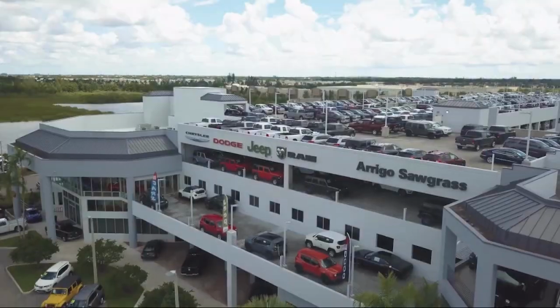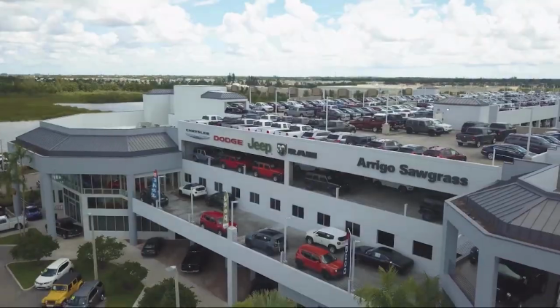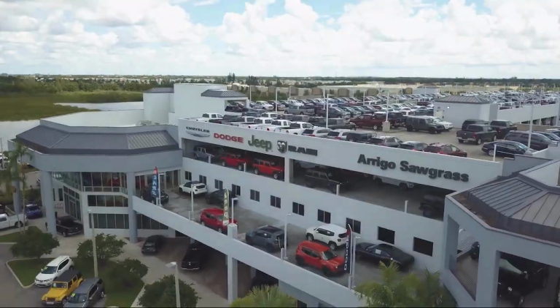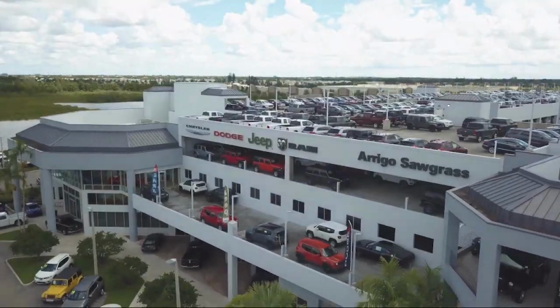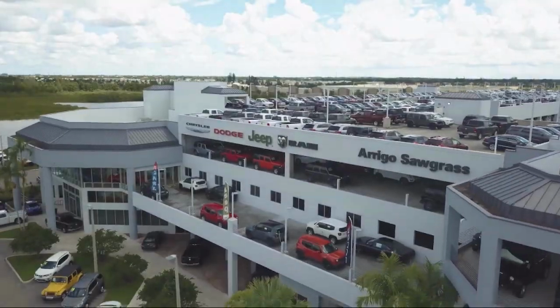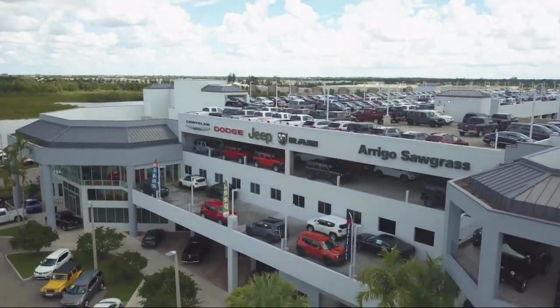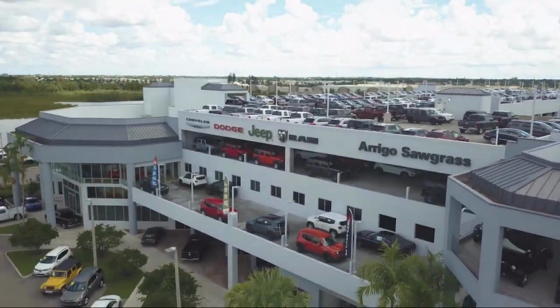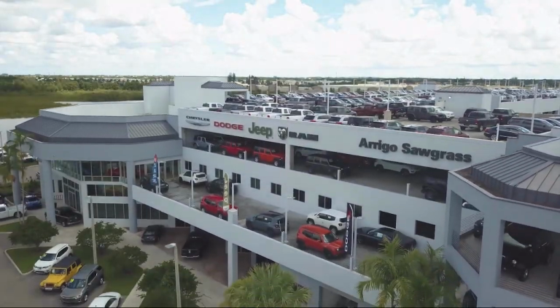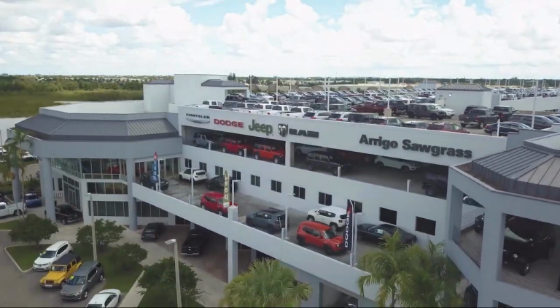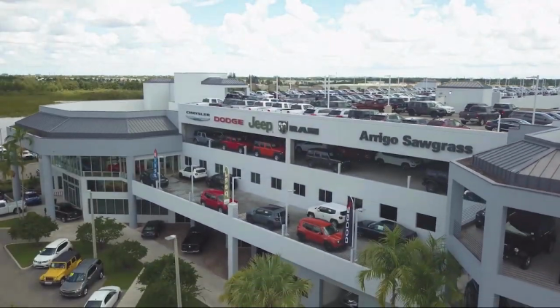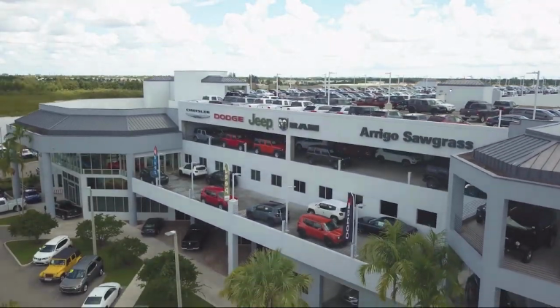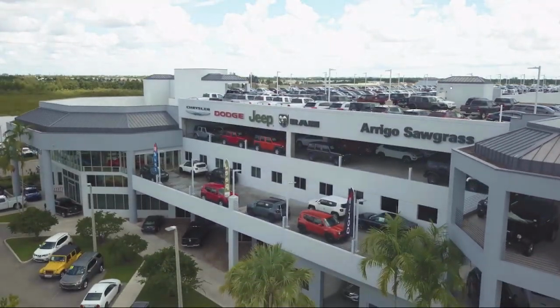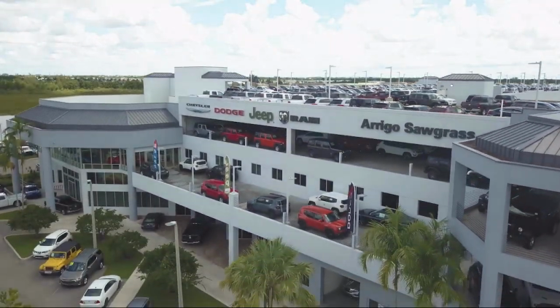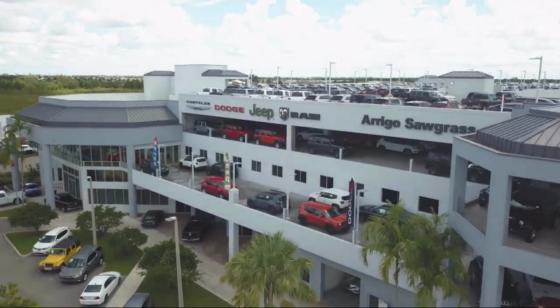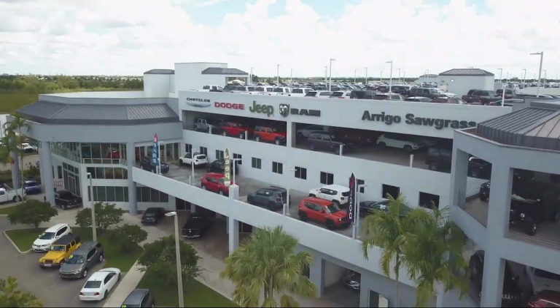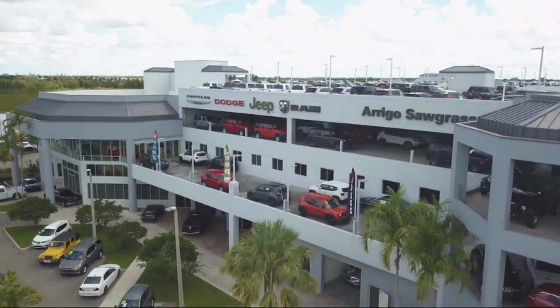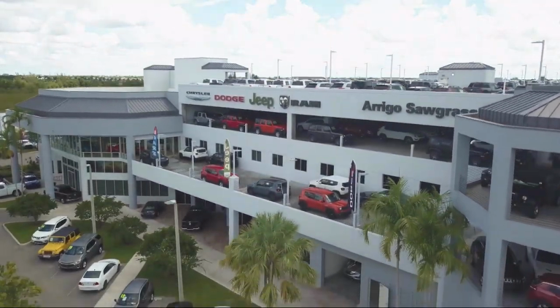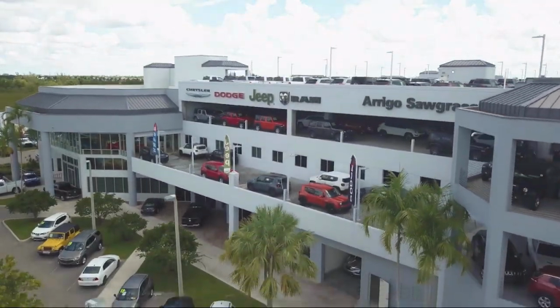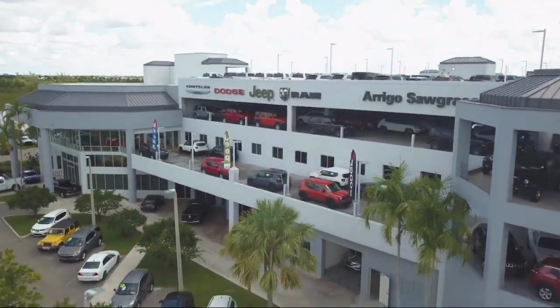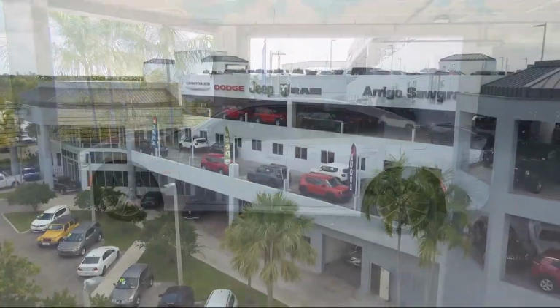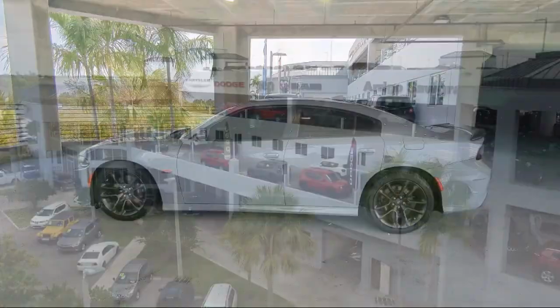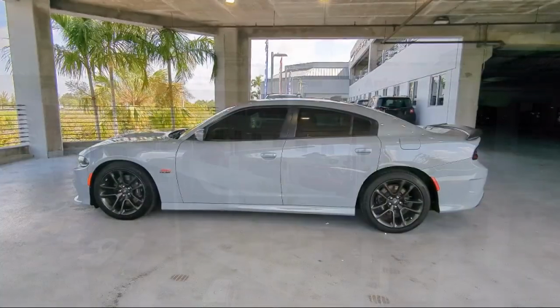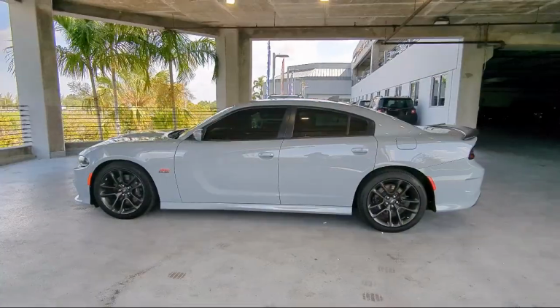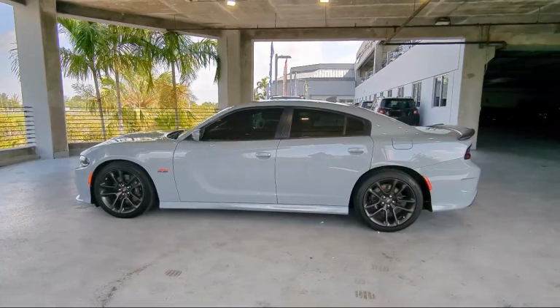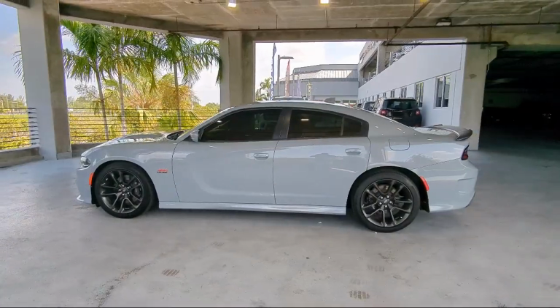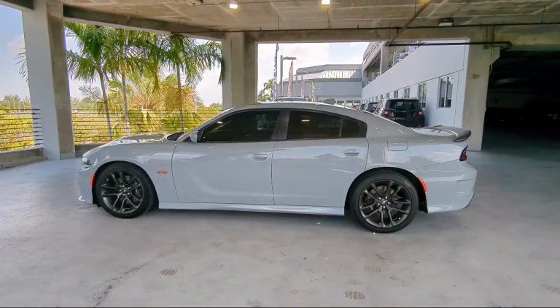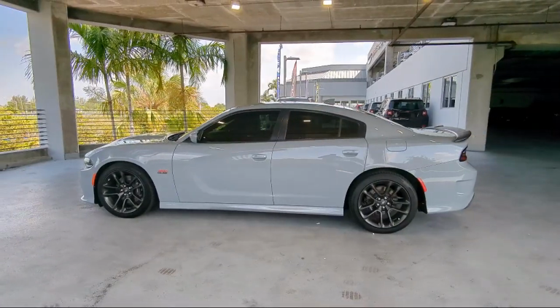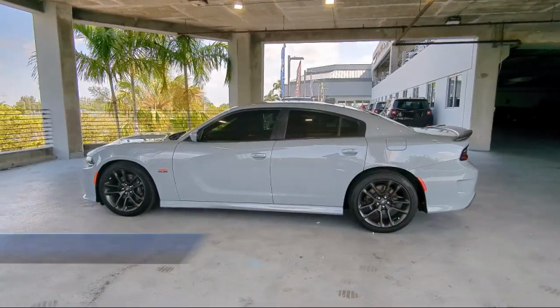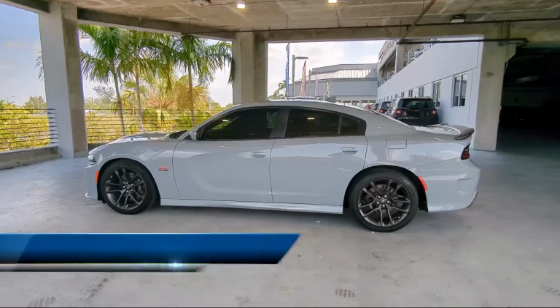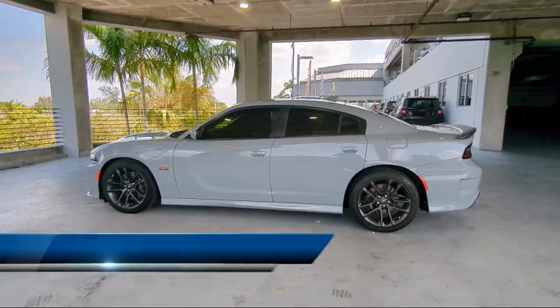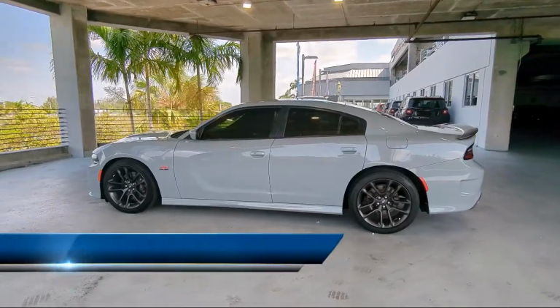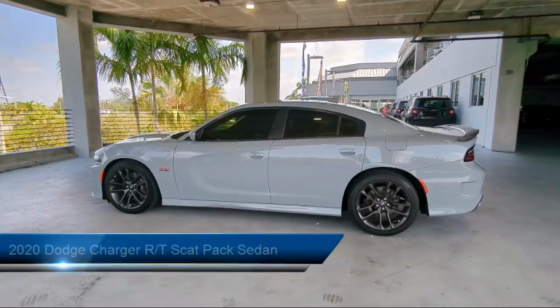Welcome to Arrigo Chrysler Dodge Jeep Ram, and here's a look at another one of our great vehicles for sale.